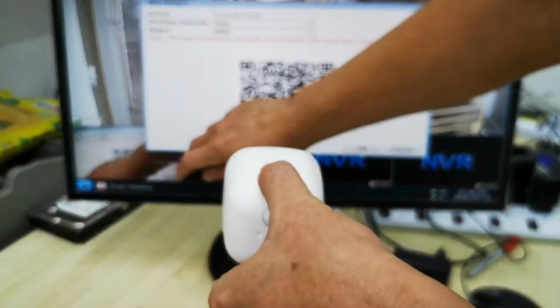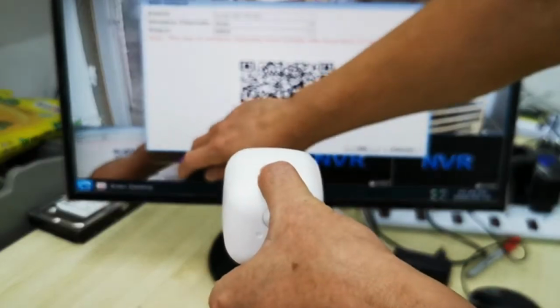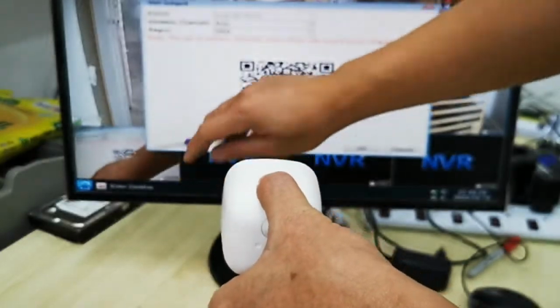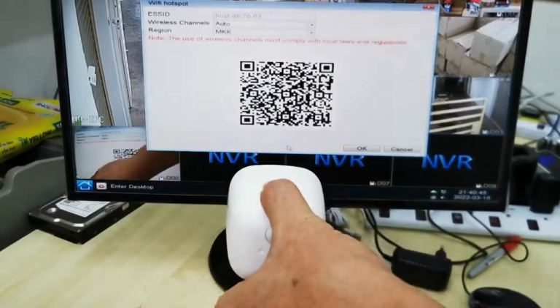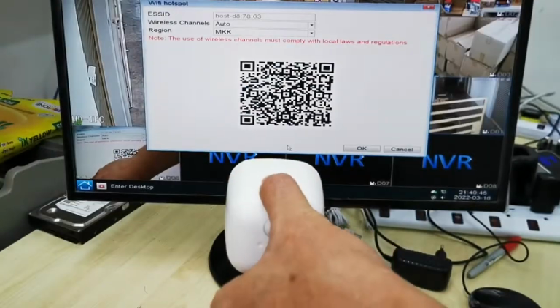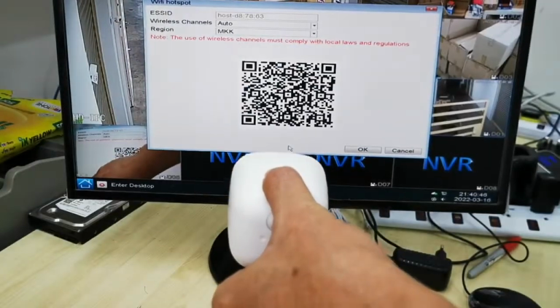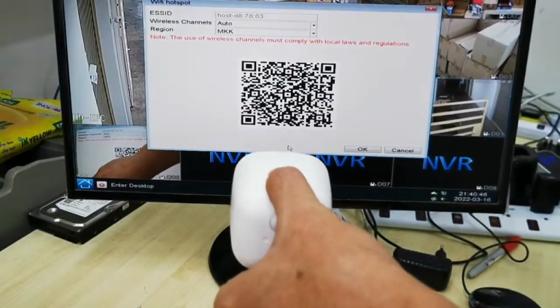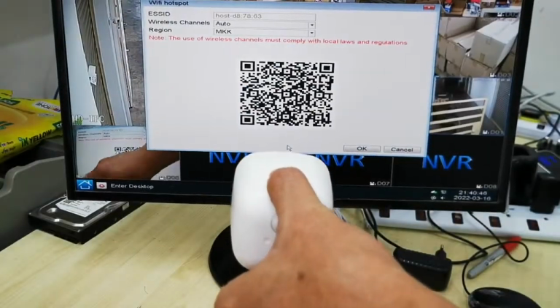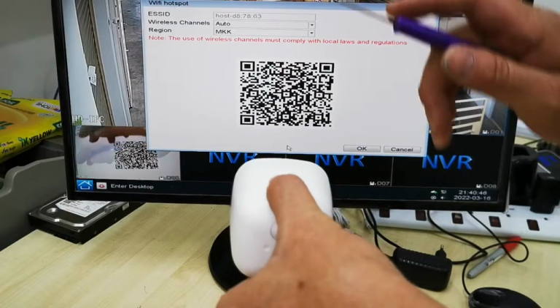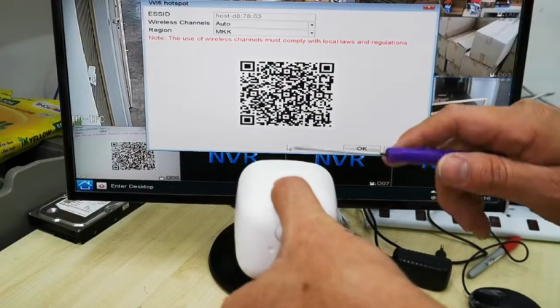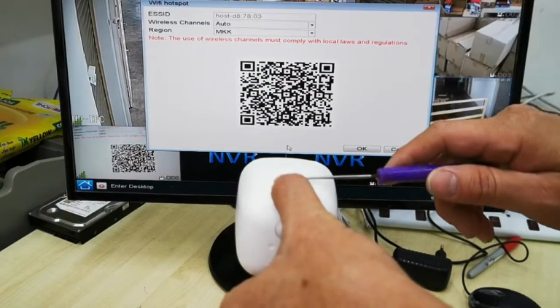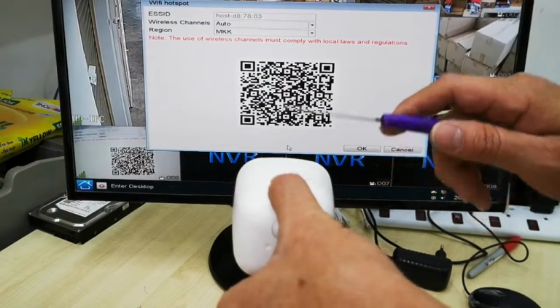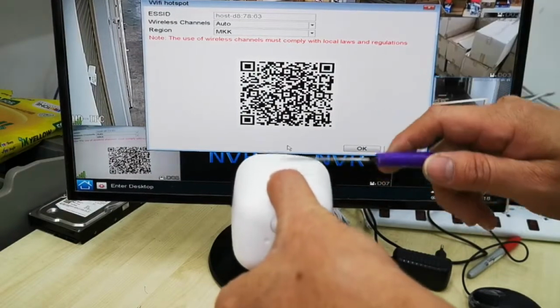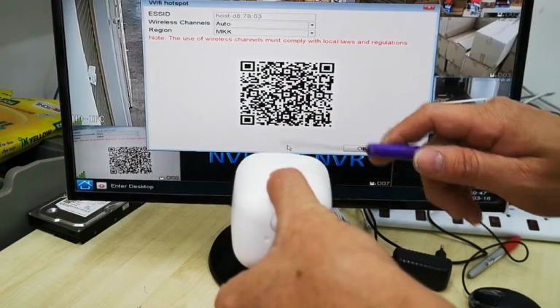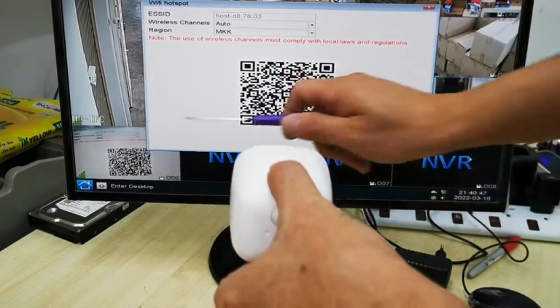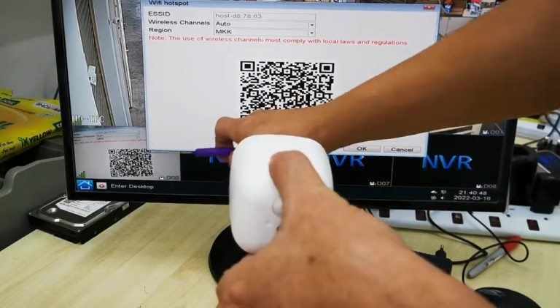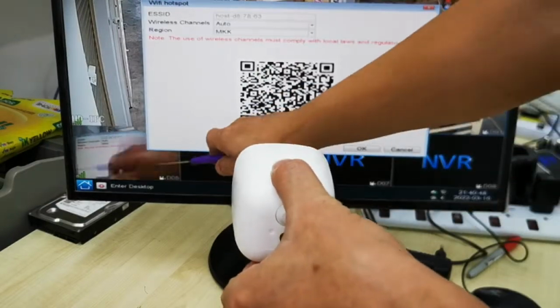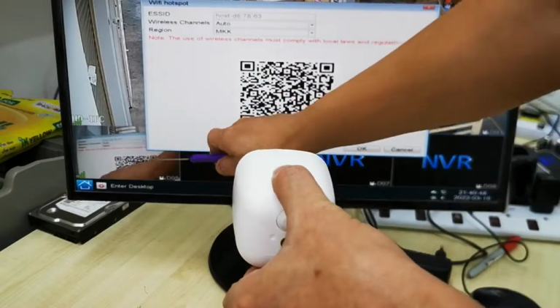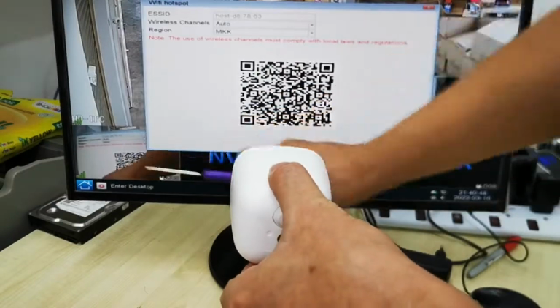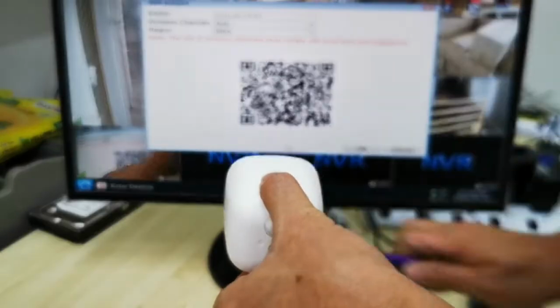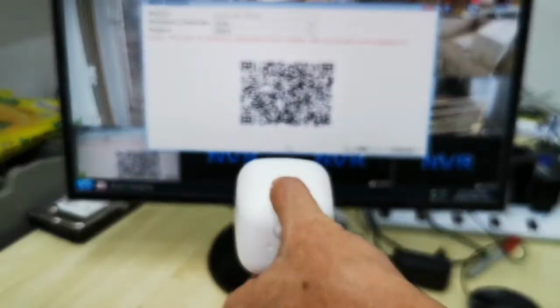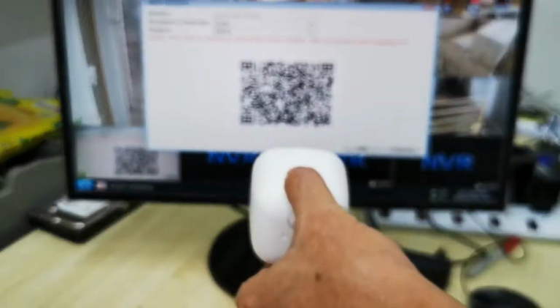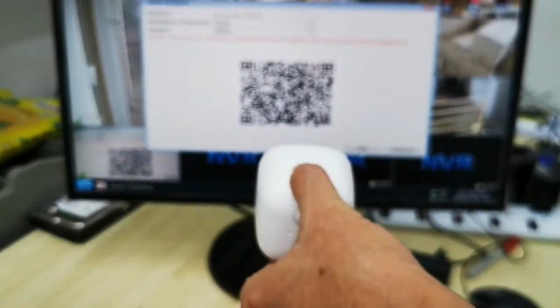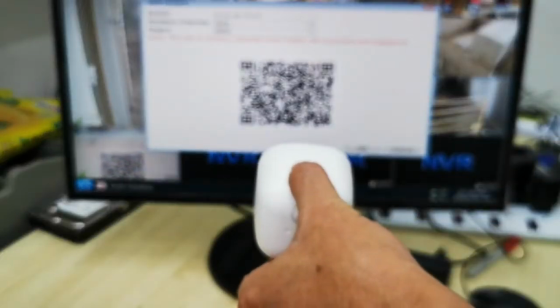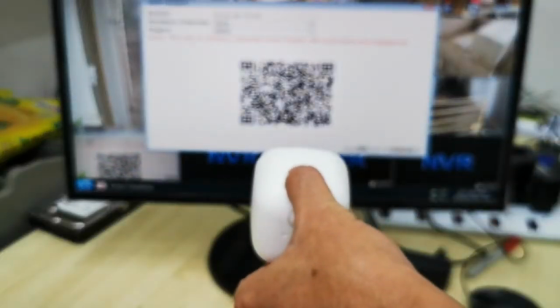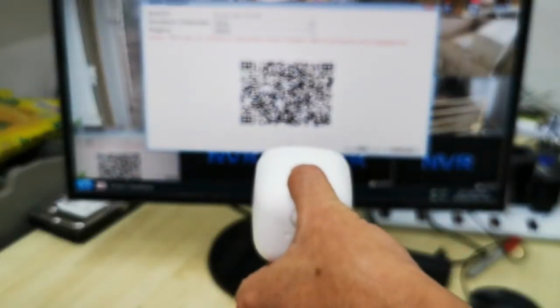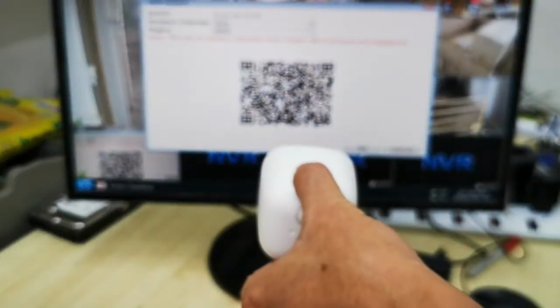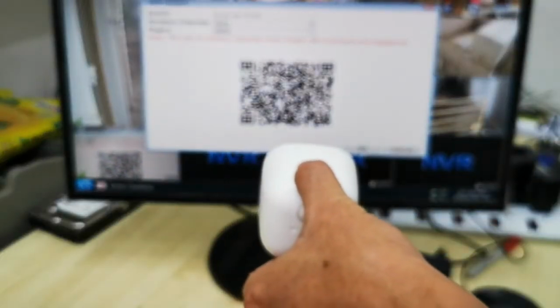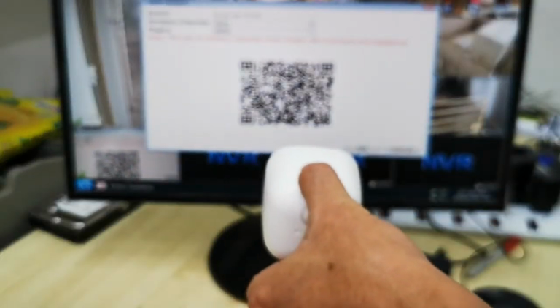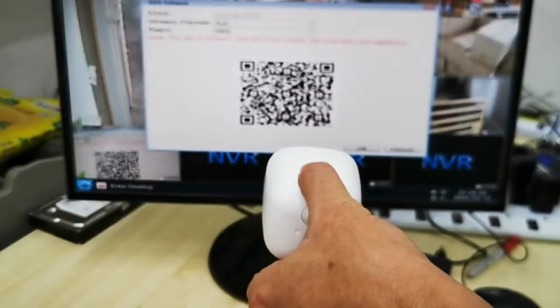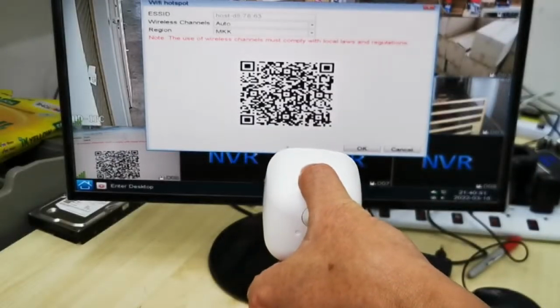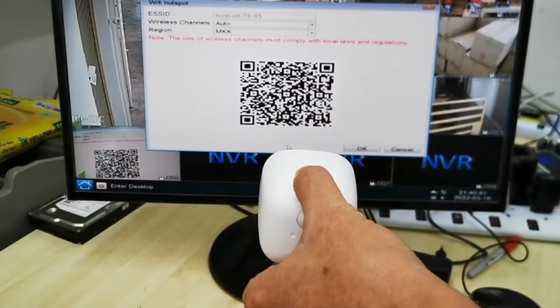After a successful scan, the camera will appear in the system. That is how you add the camera into the MBR system. Thank you very much.